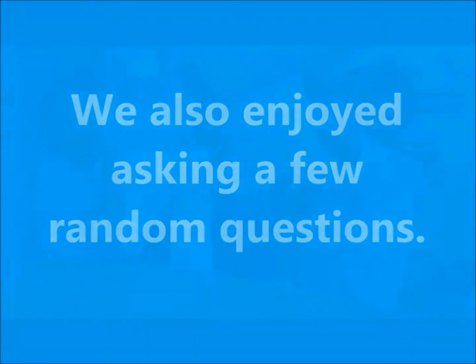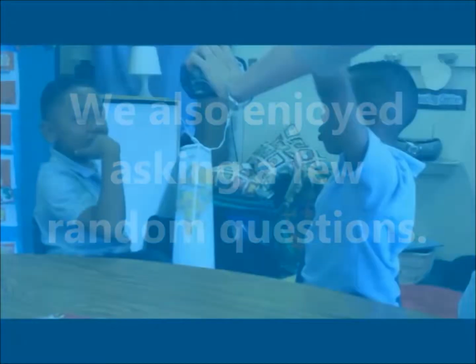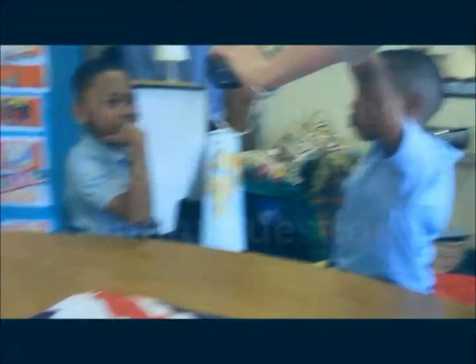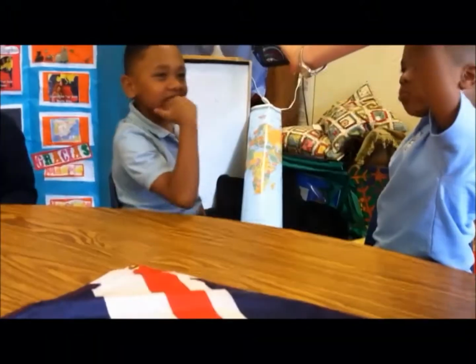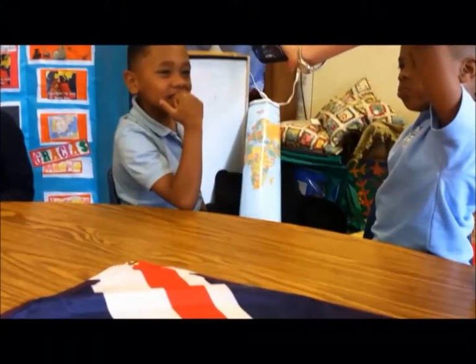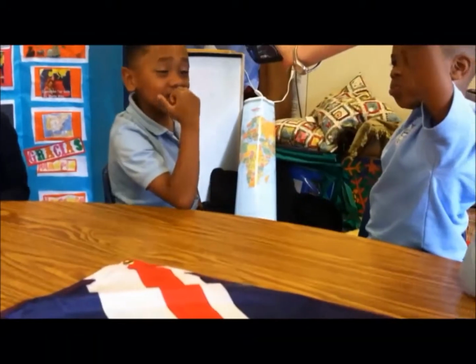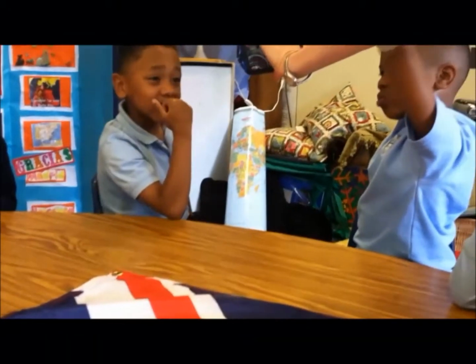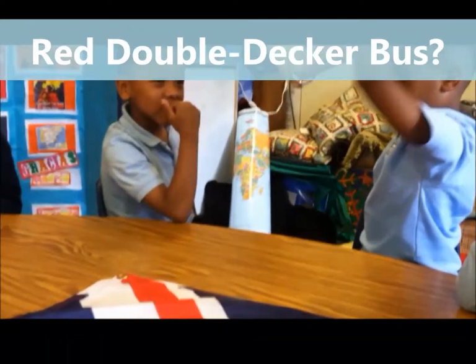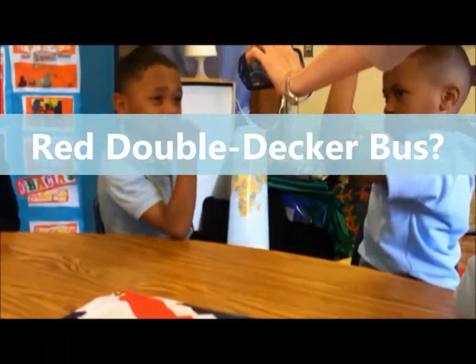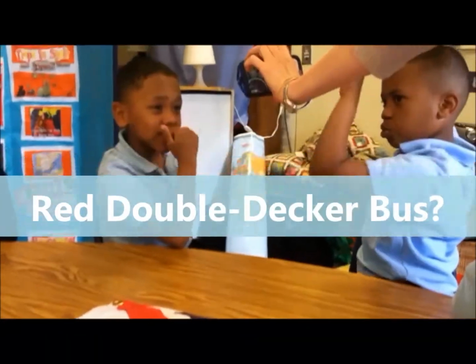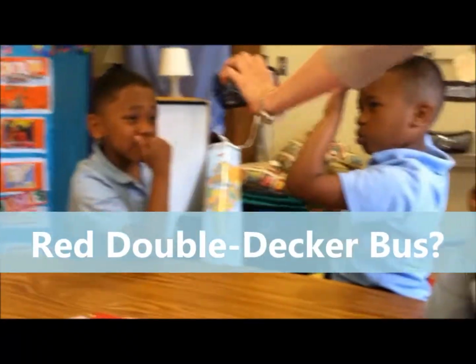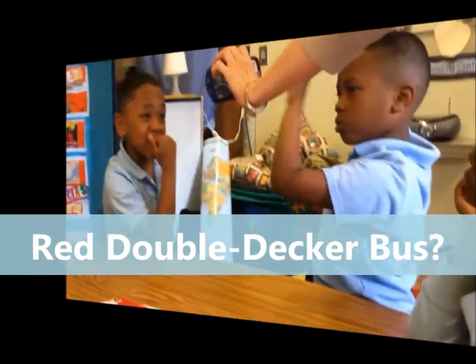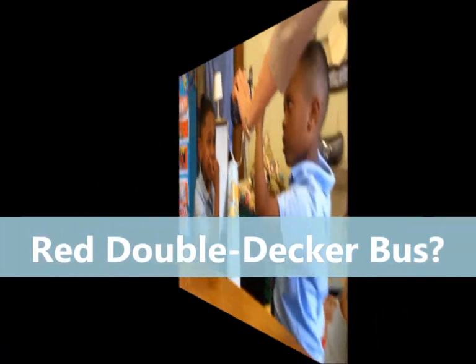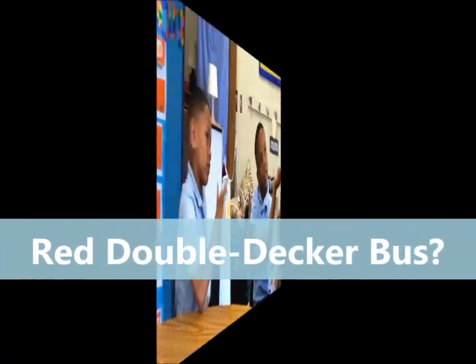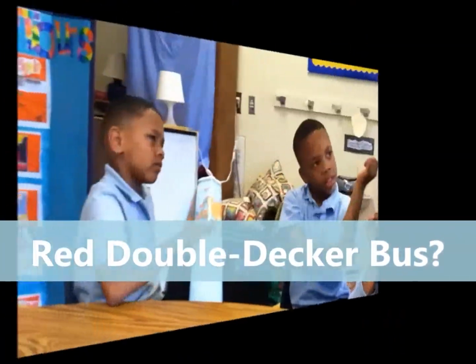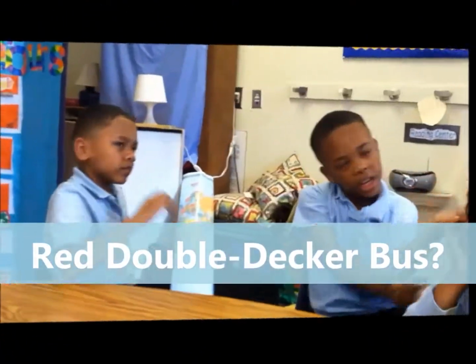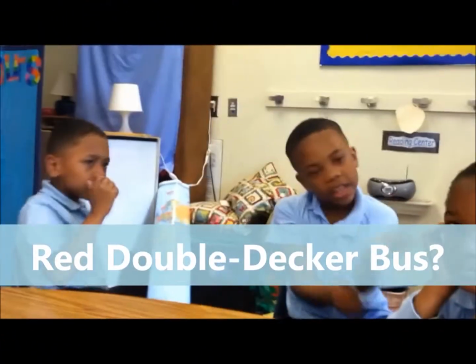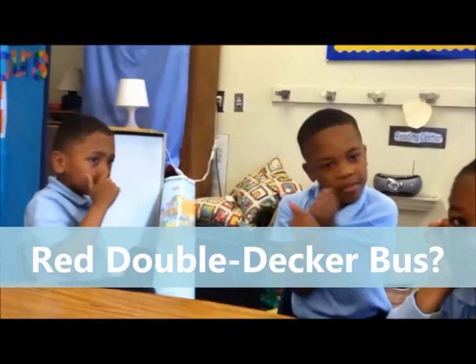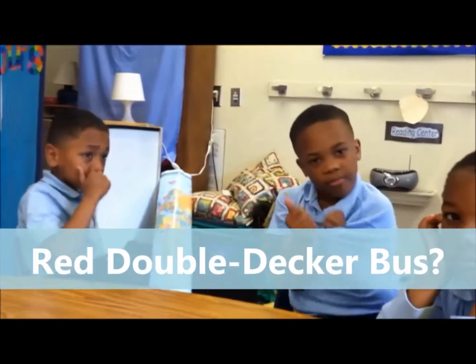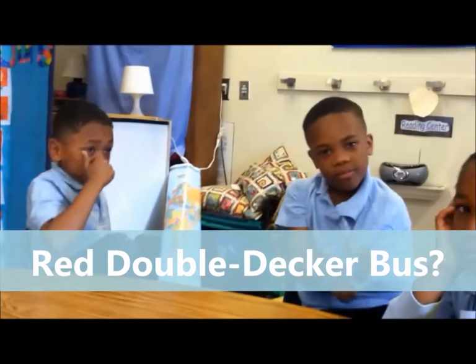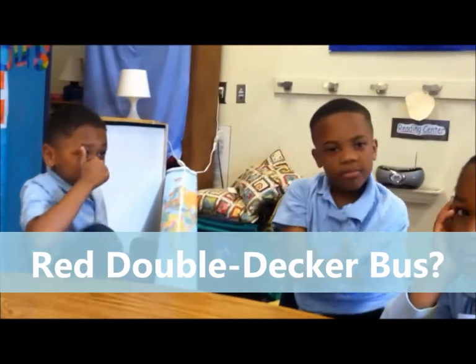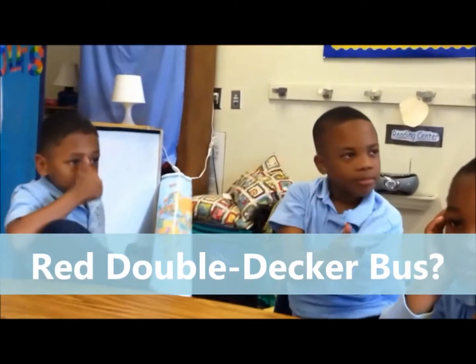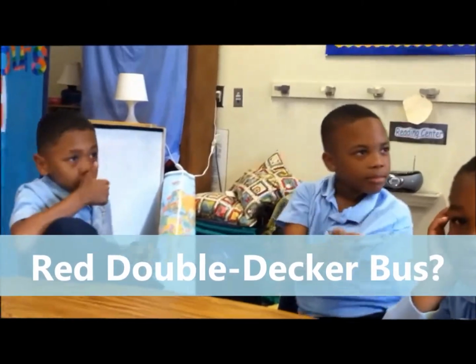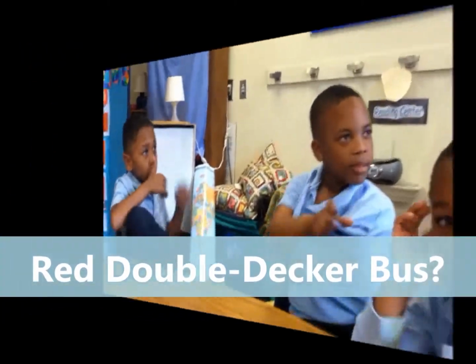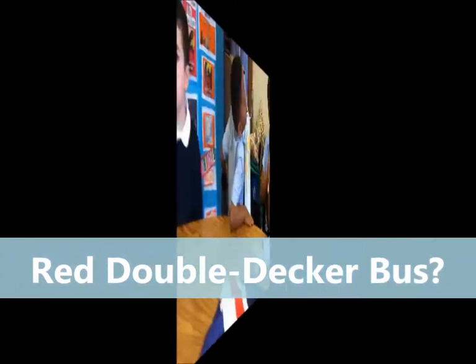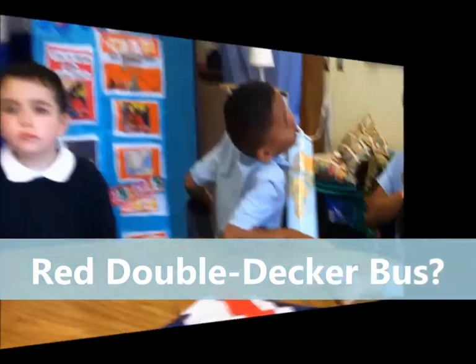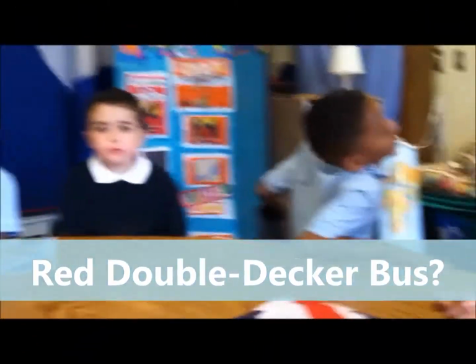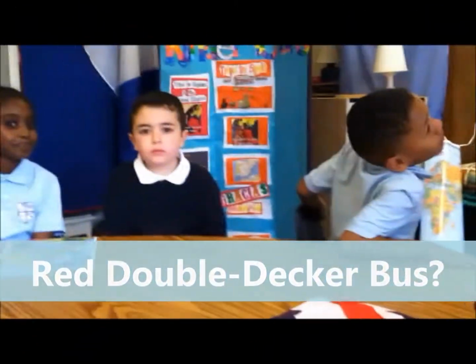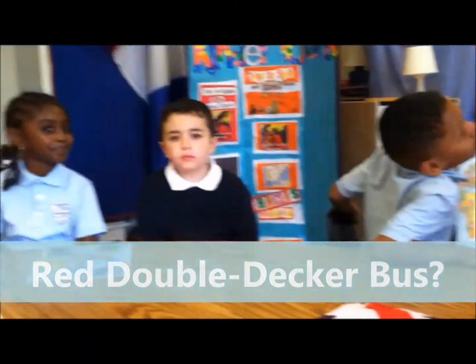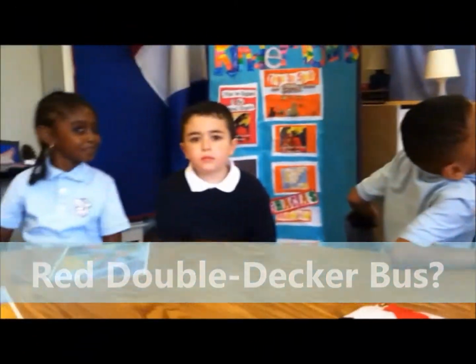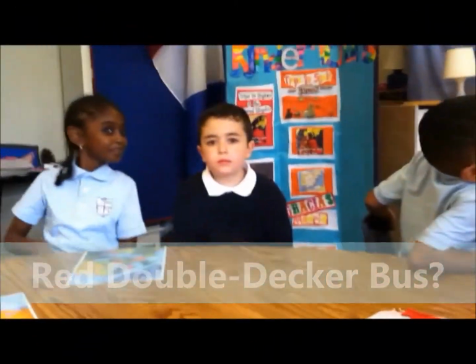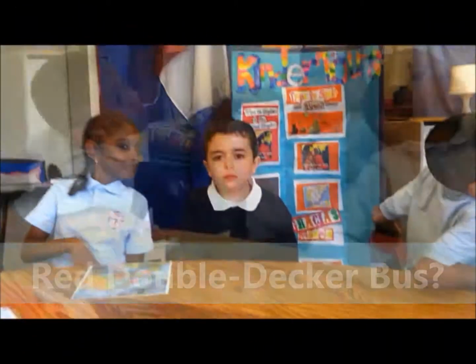Have you been on the Red Double Decker Bus? We do have some in Cardiff, but they're not red. They're green and orange in Cardiff.